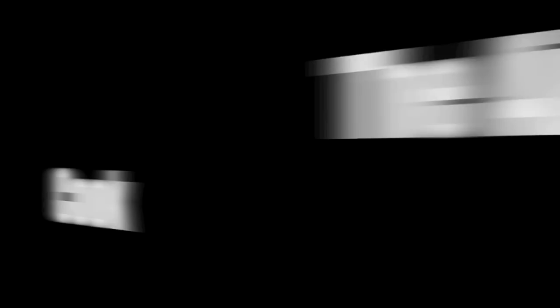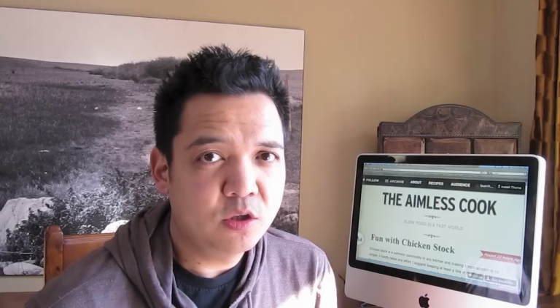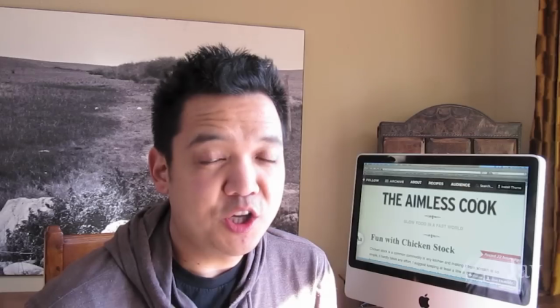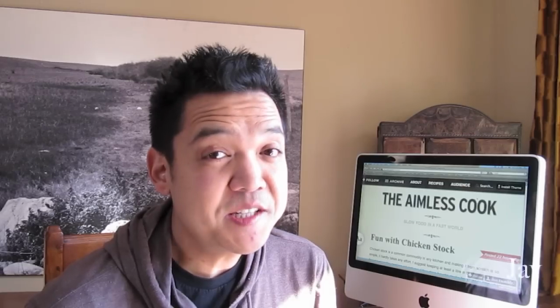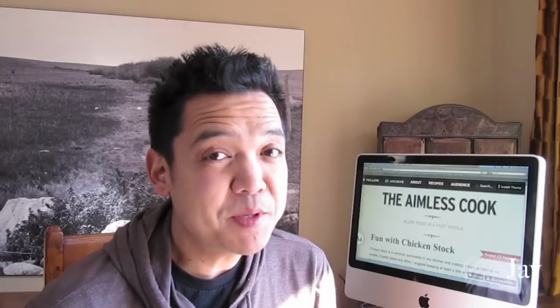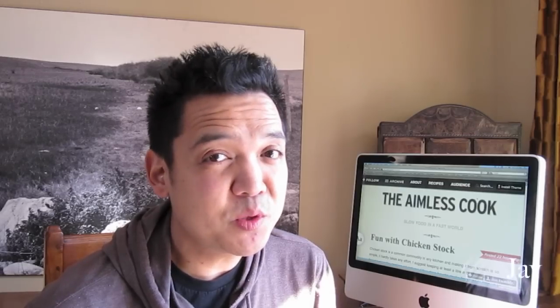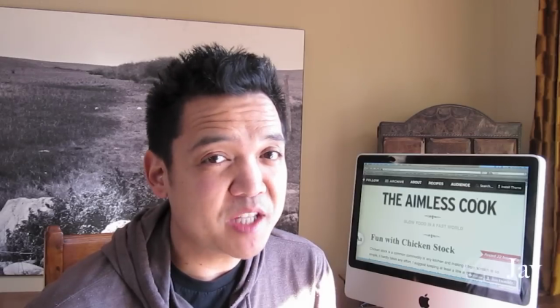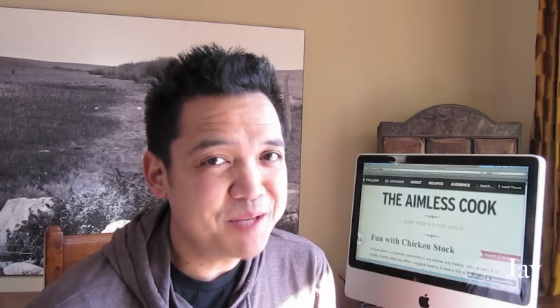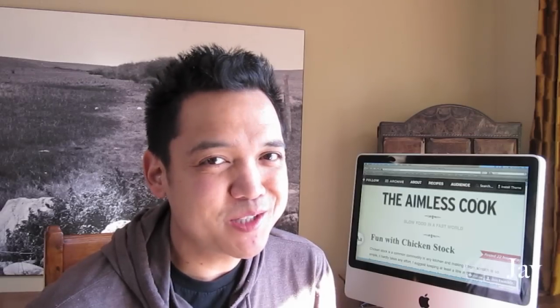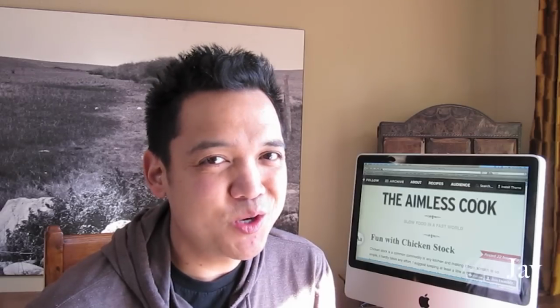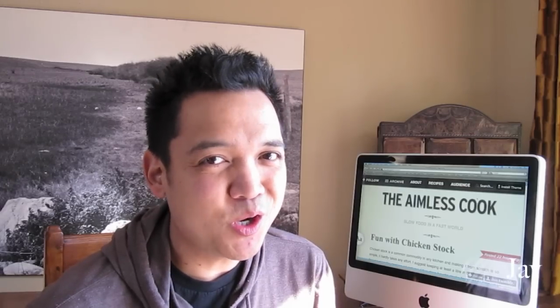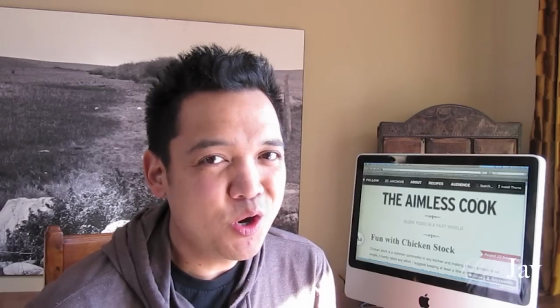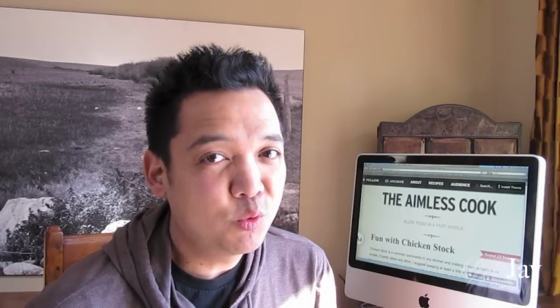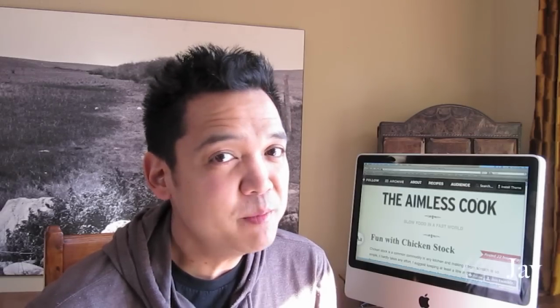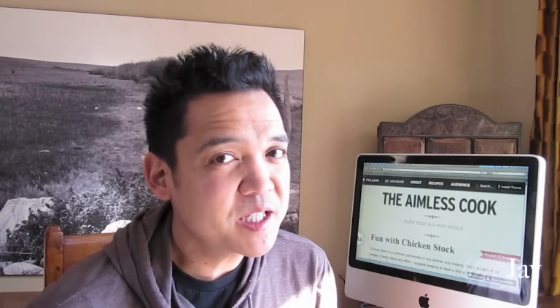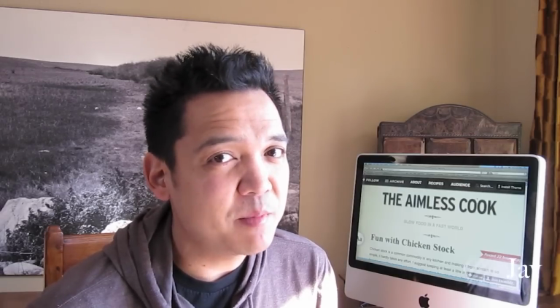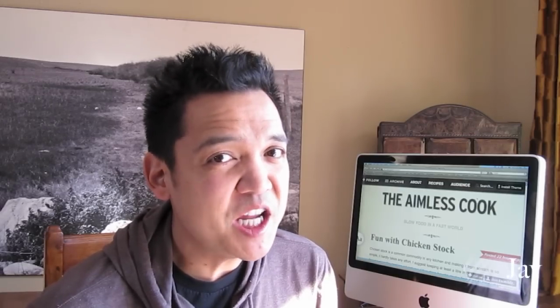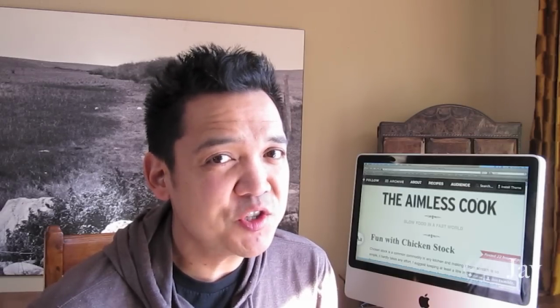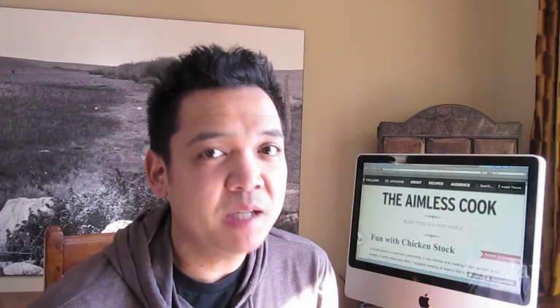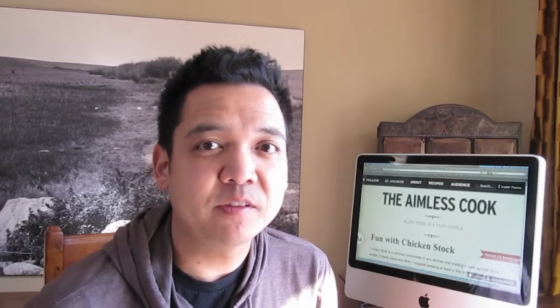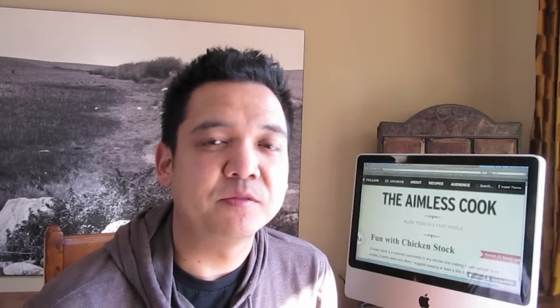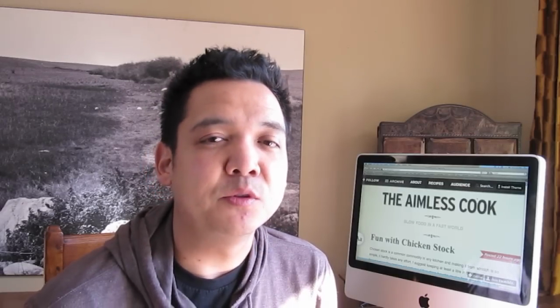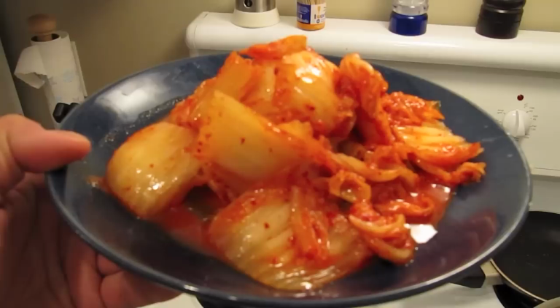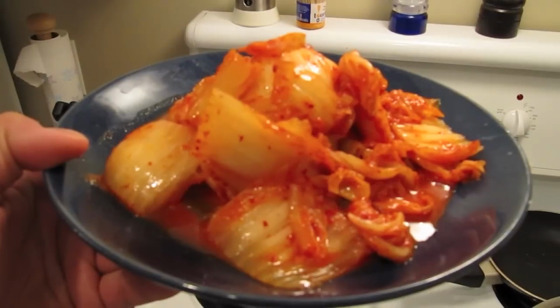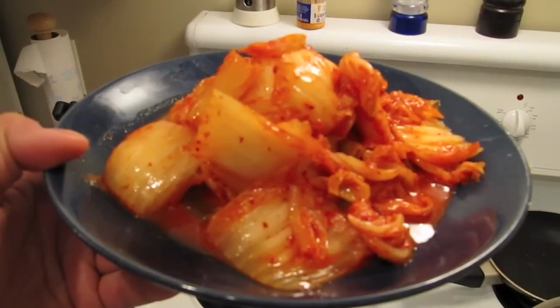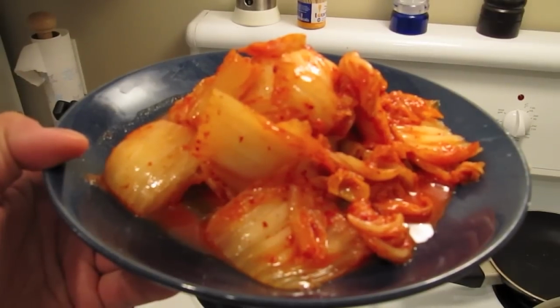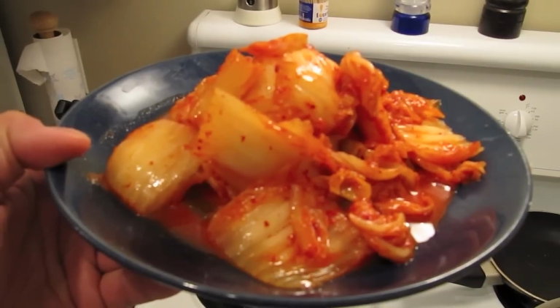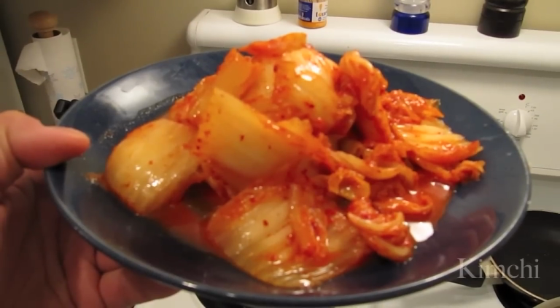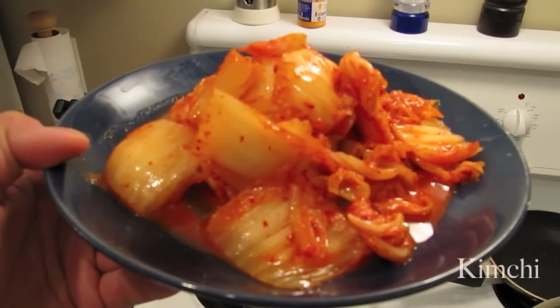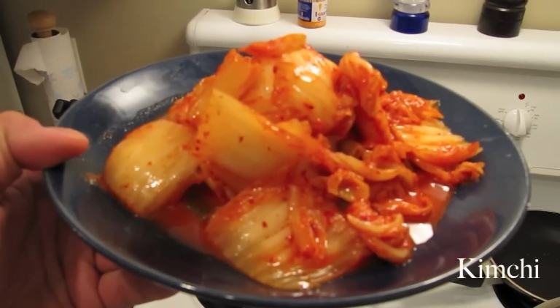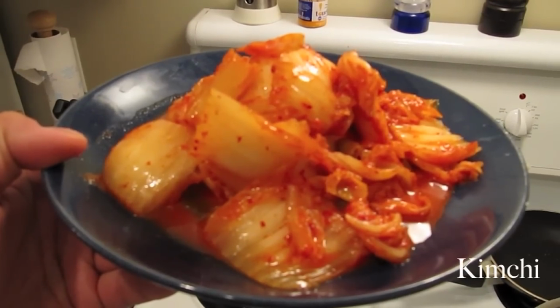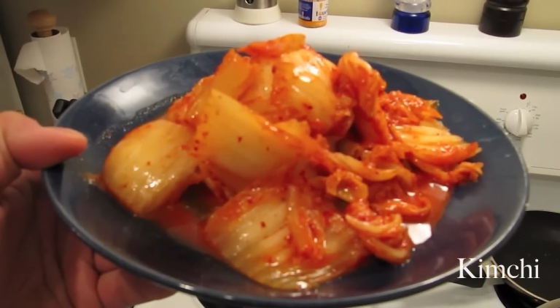On this episode of The Aimless Cook, we're going to make some Asian comfort food with a Korean staple, kimchi.